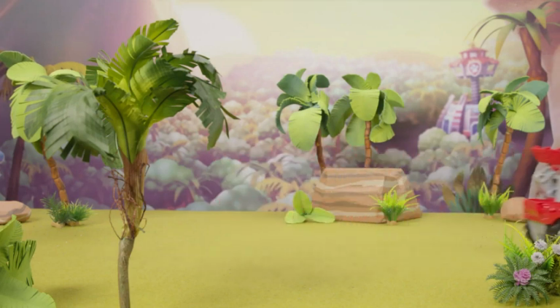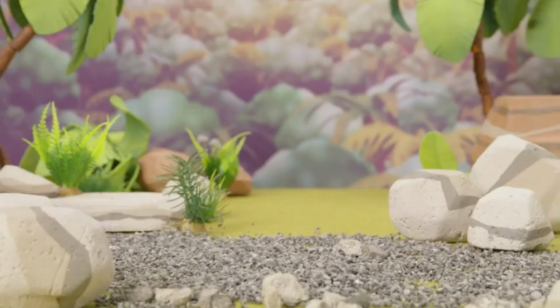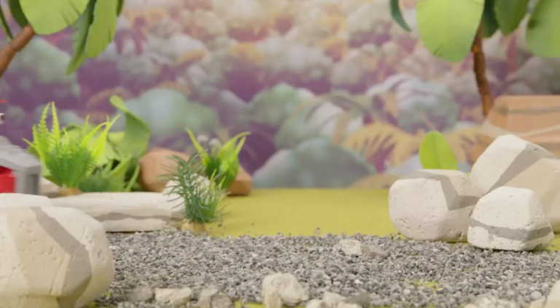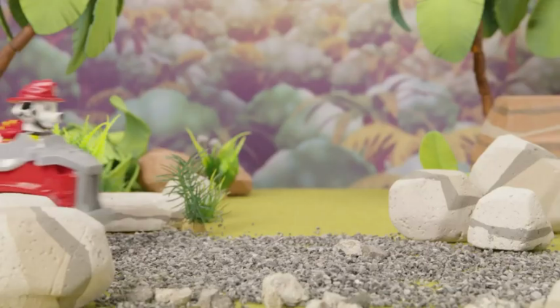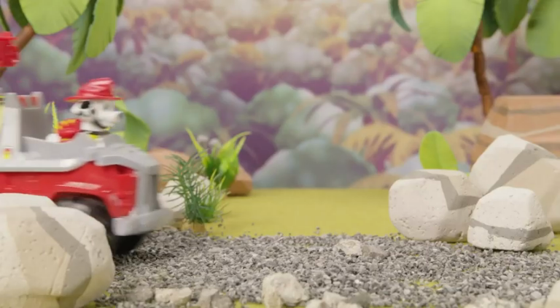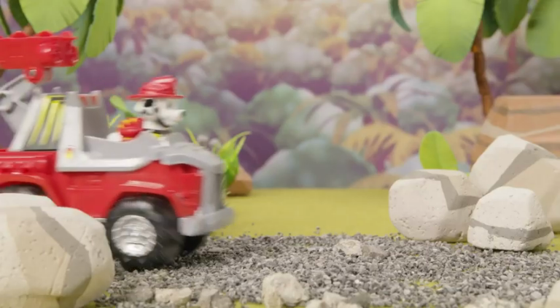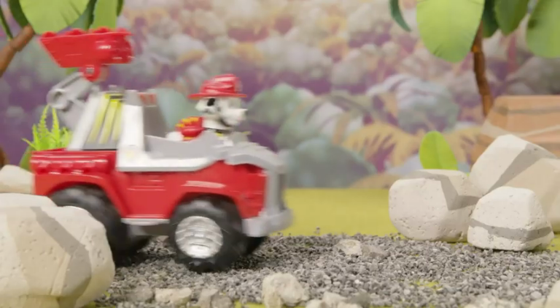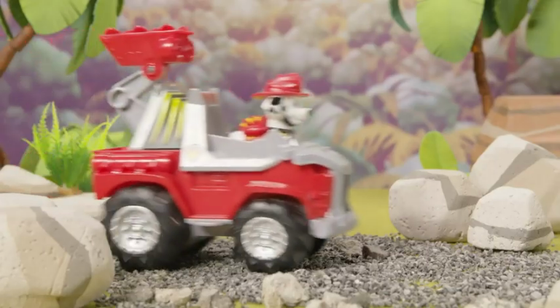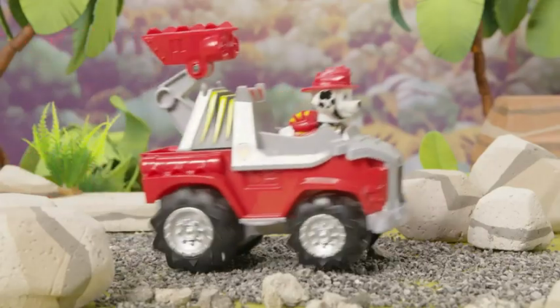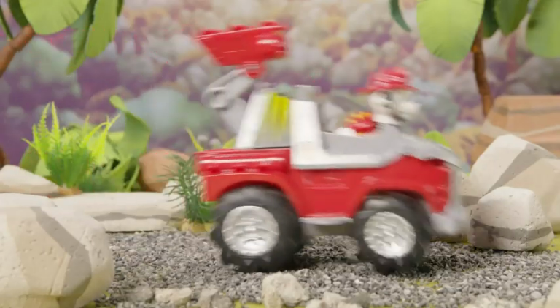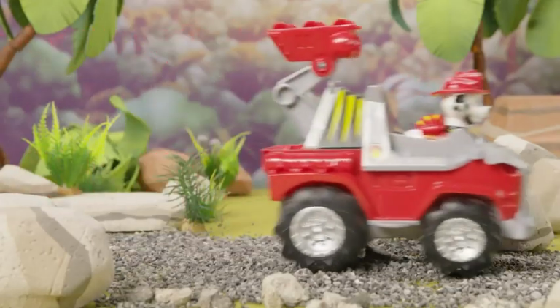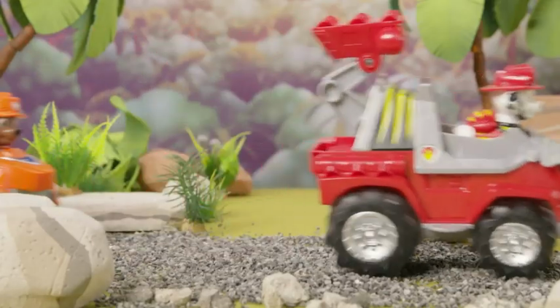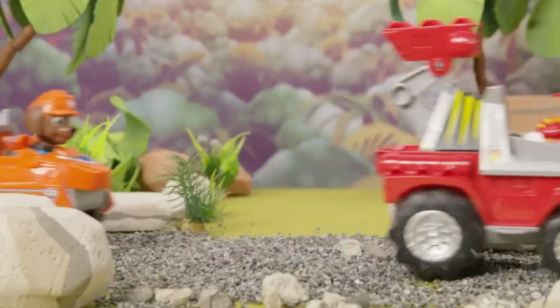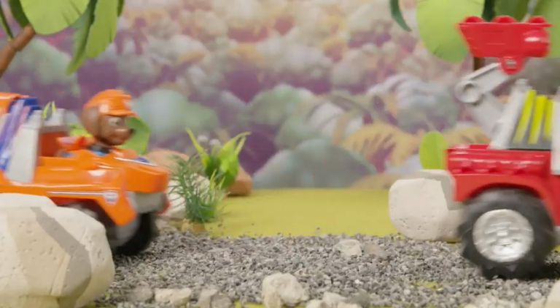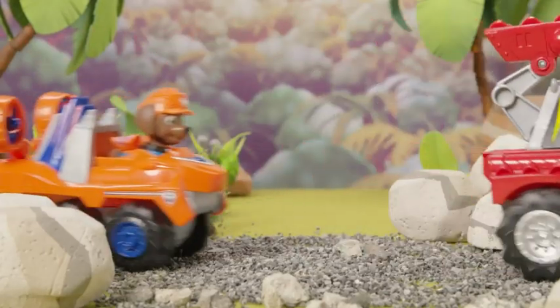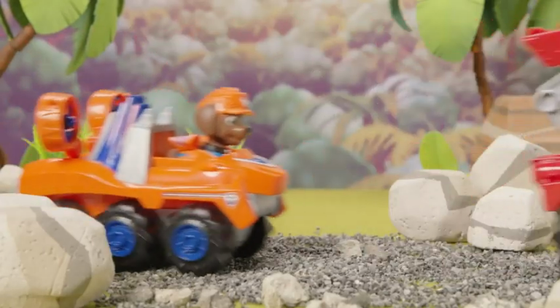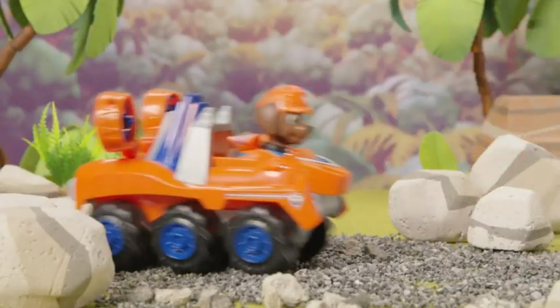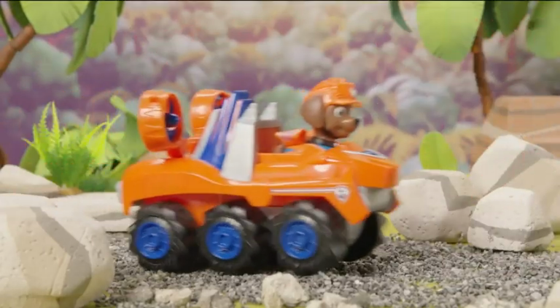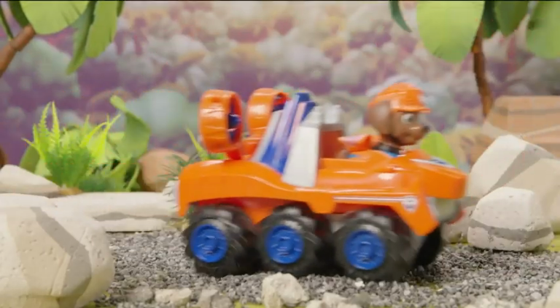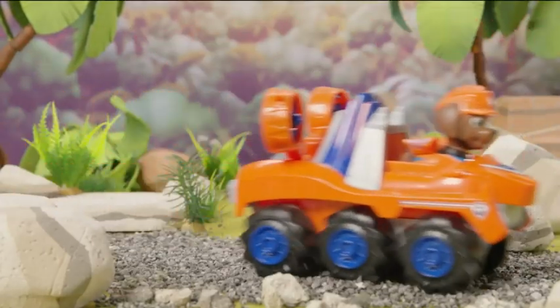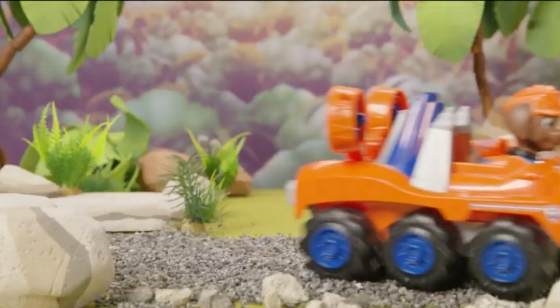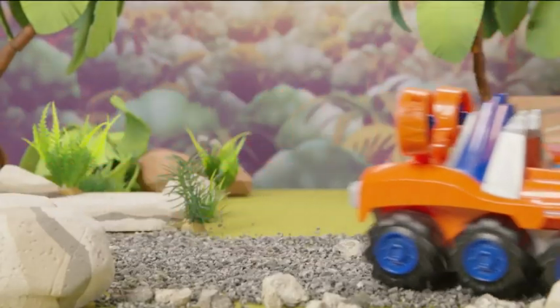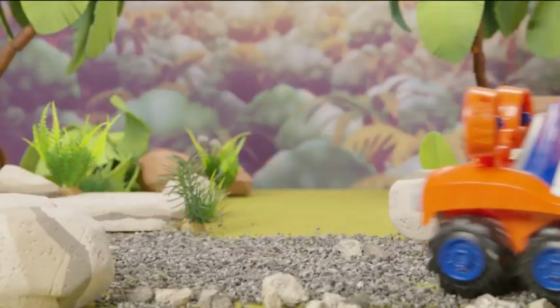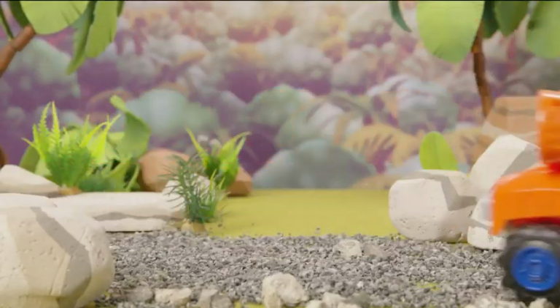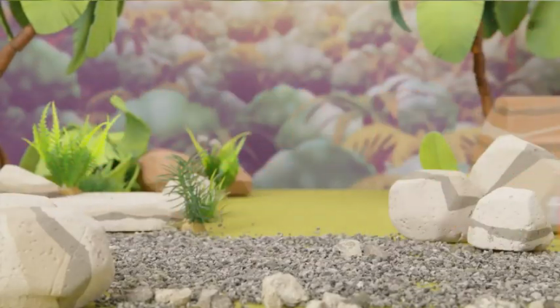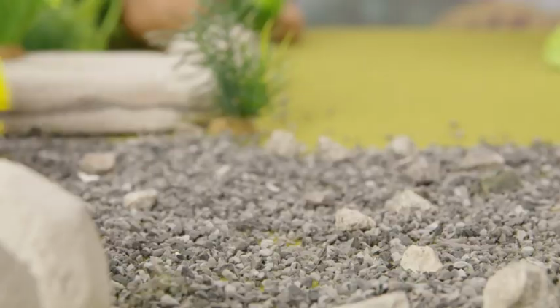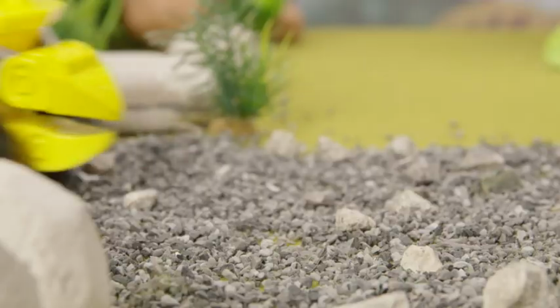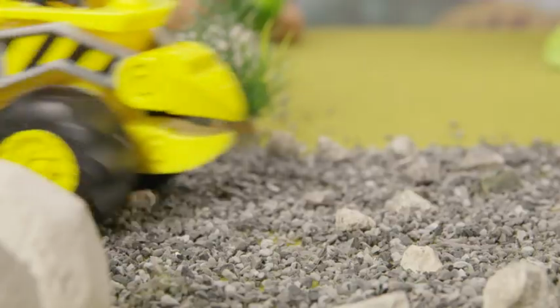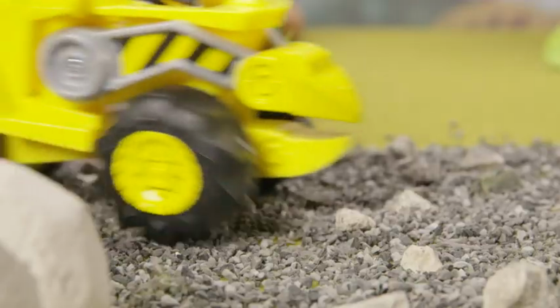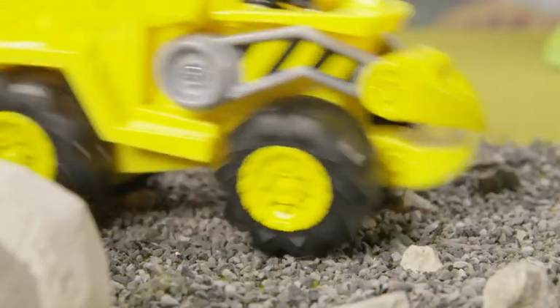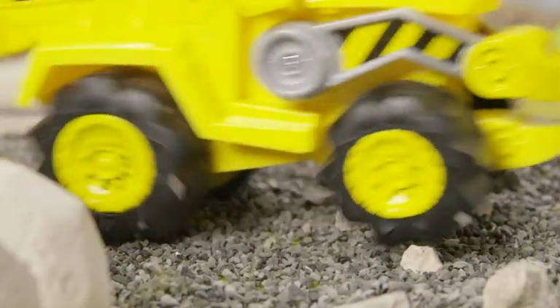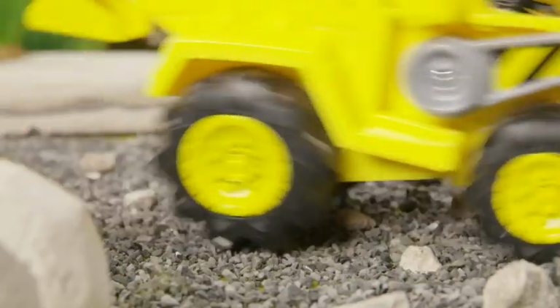The Dino Rescue Vehicles also have off-roading wheels so the pups can conquer any terrain!